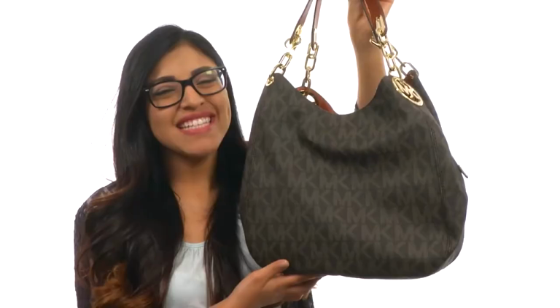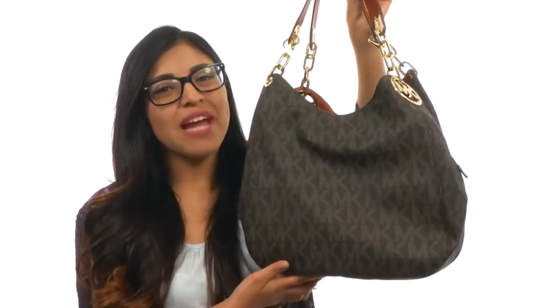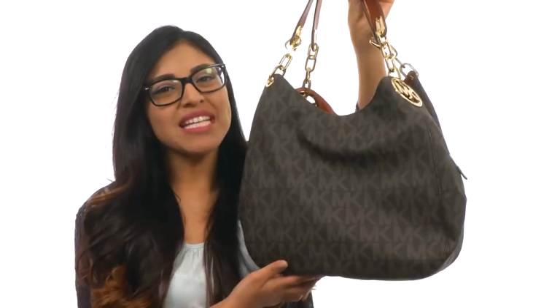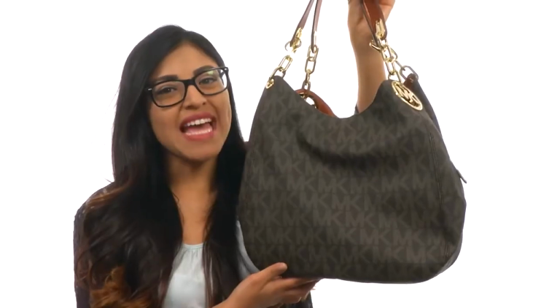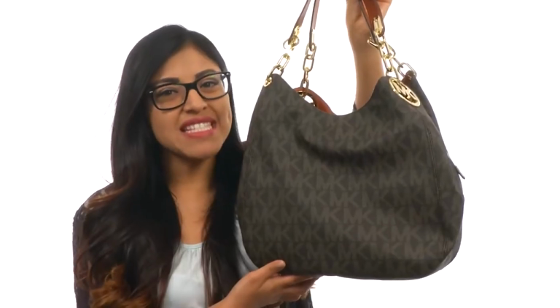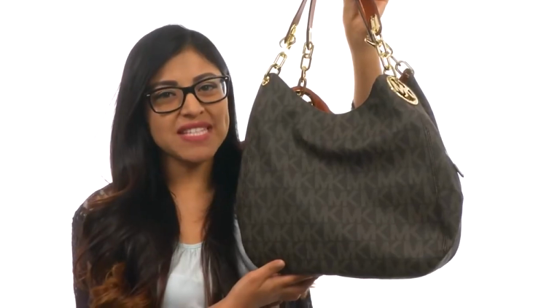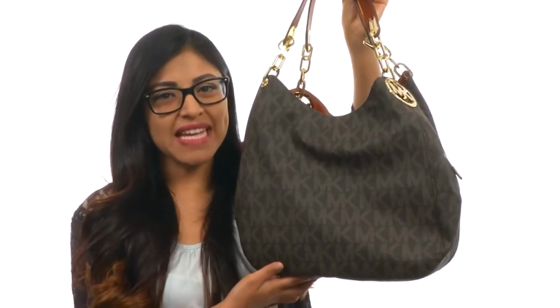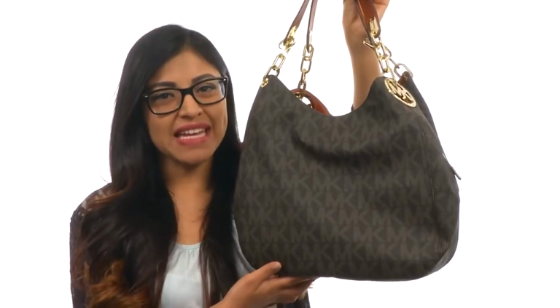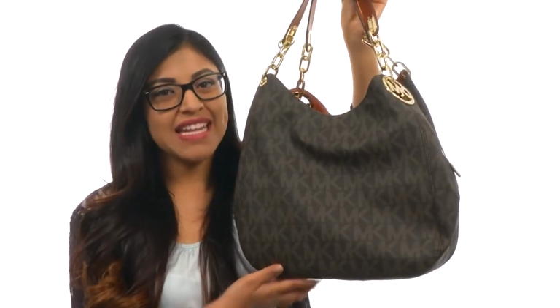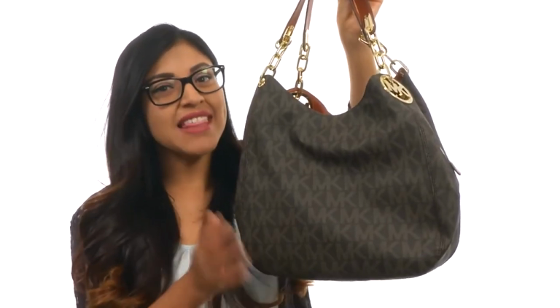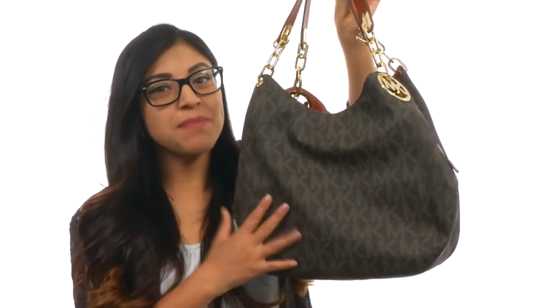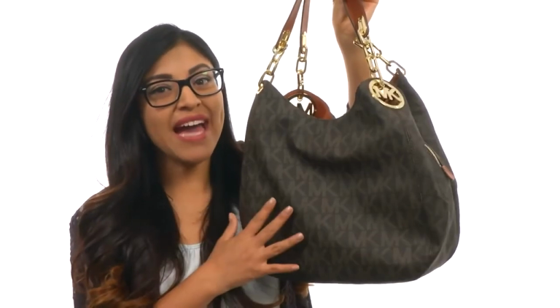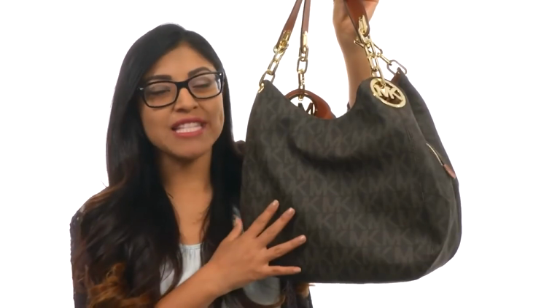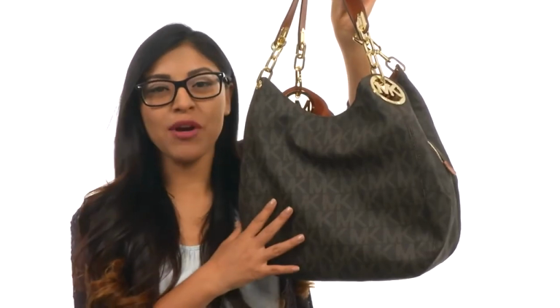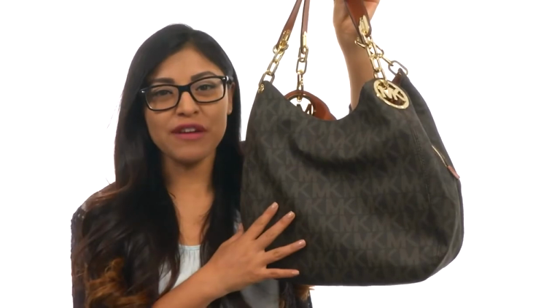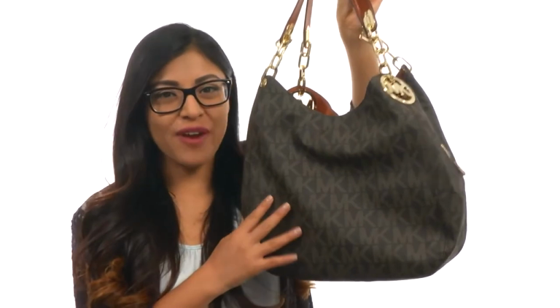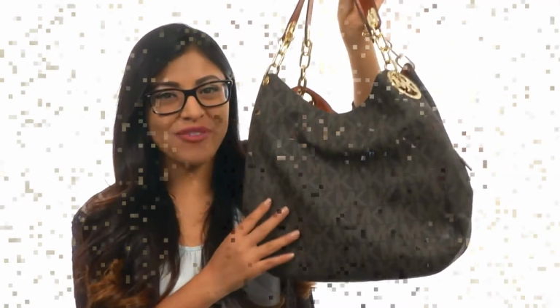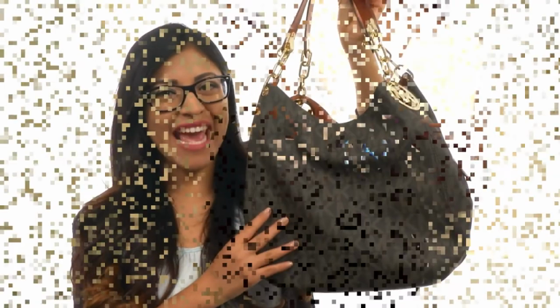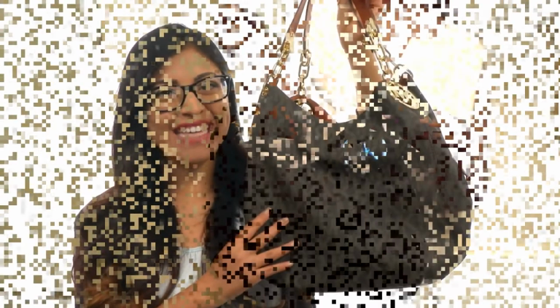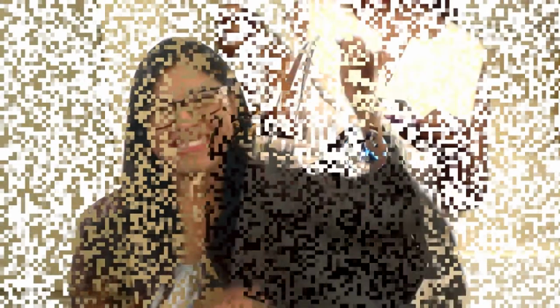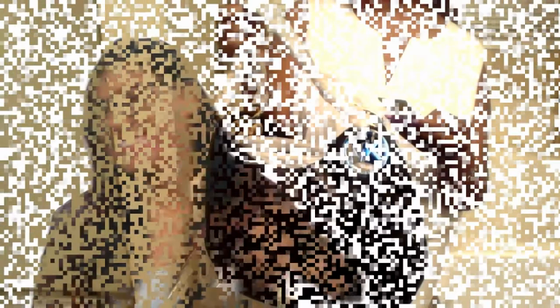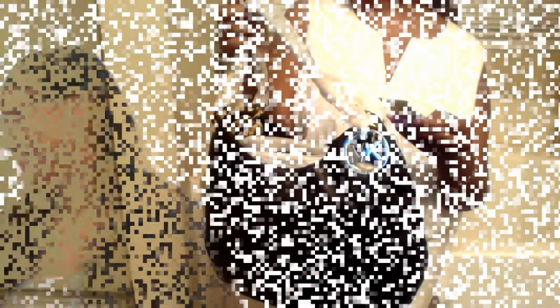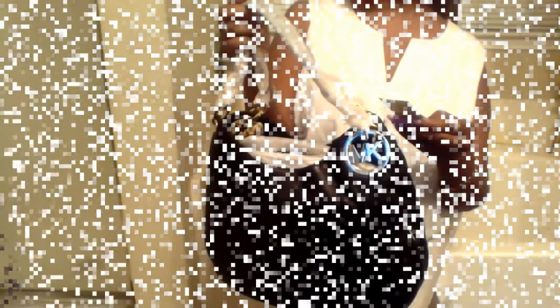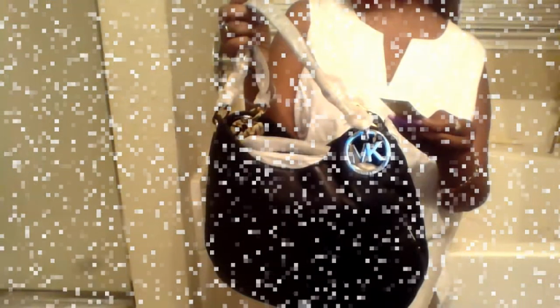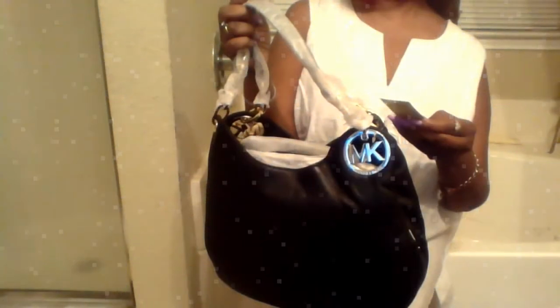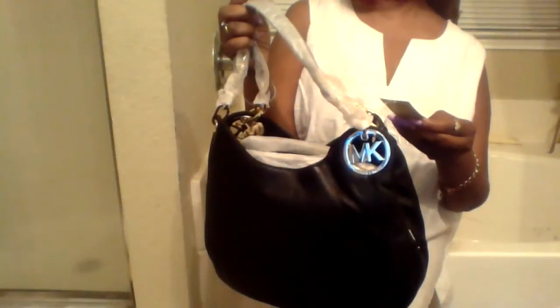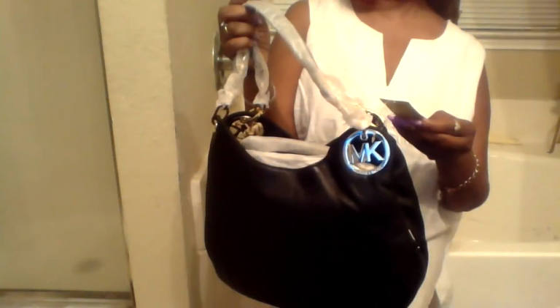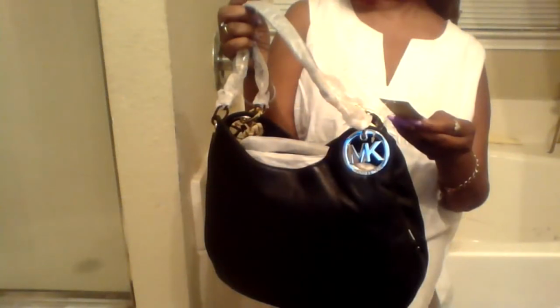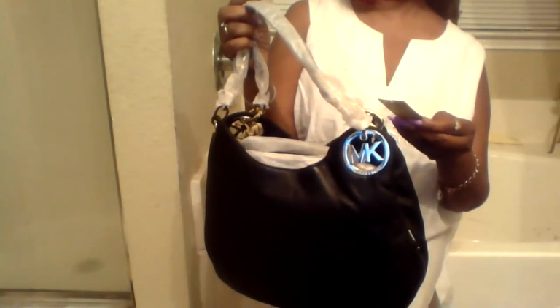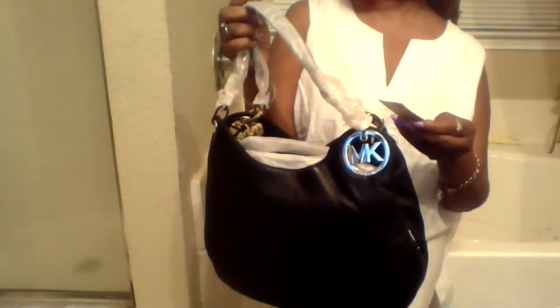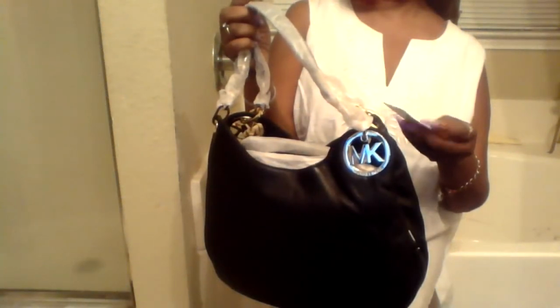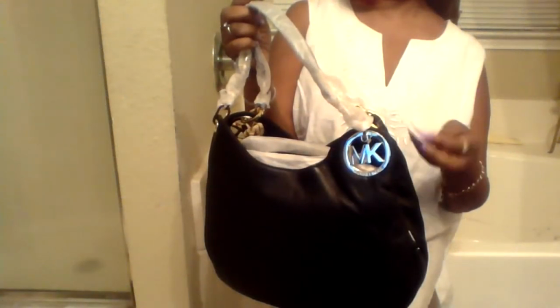Timeless and sophisticated, this bag is perfect for everyday. This is the Fulton Large Shoulder Tote in Leather.